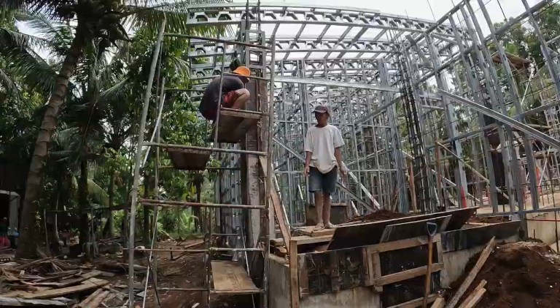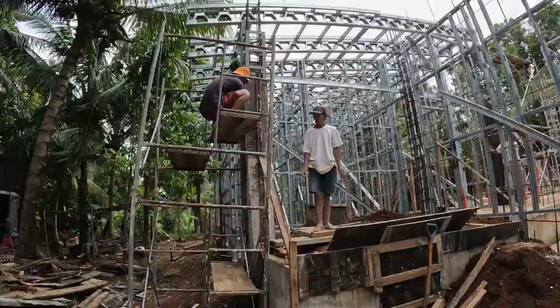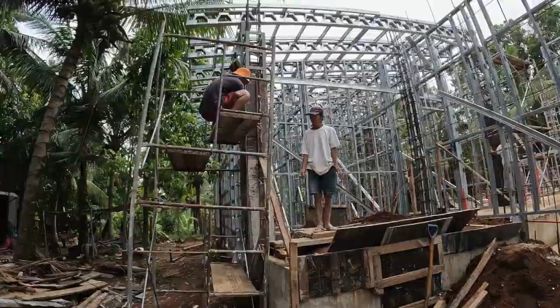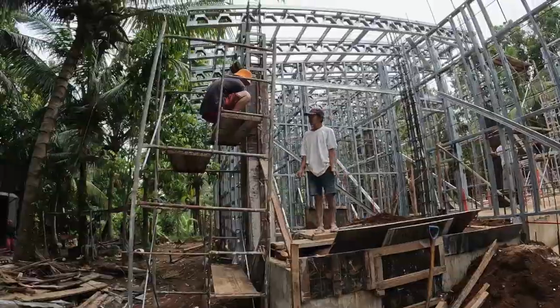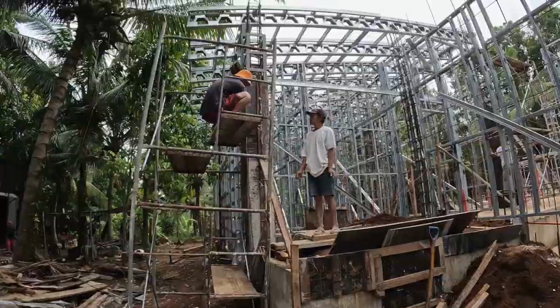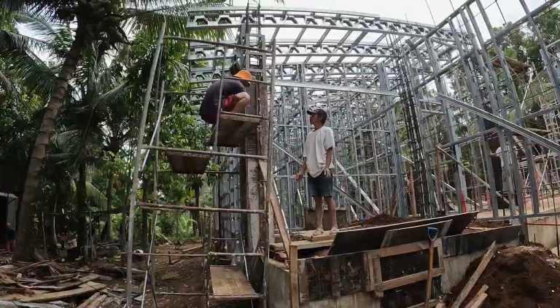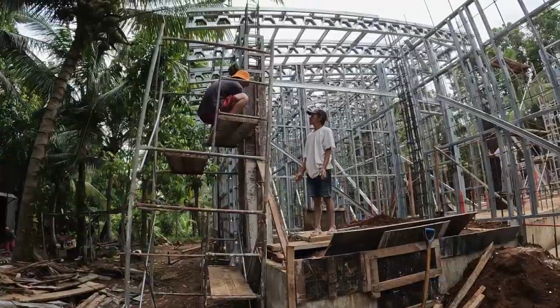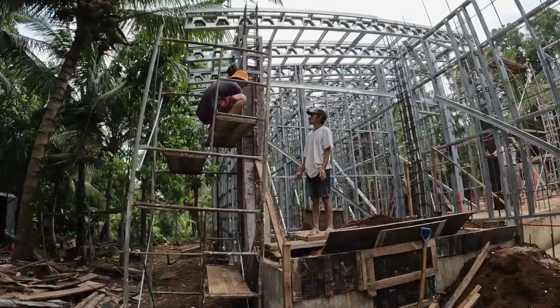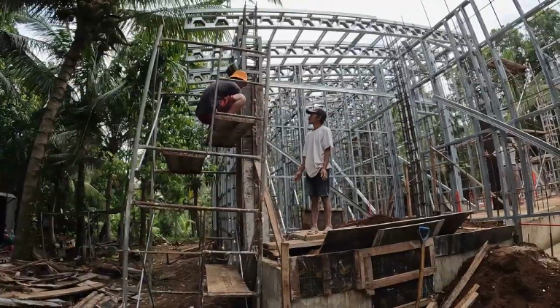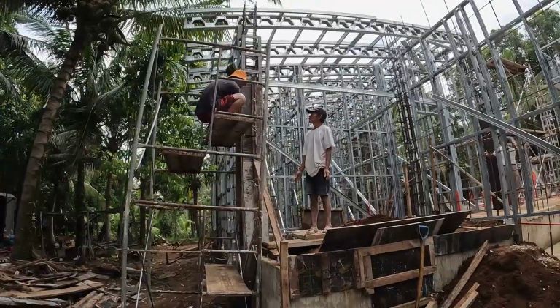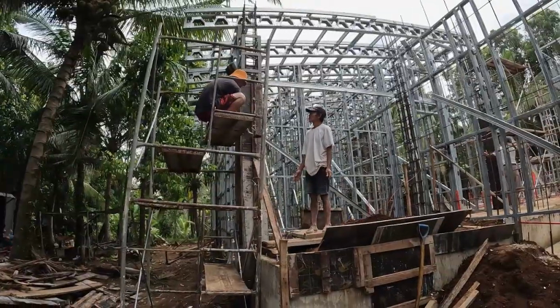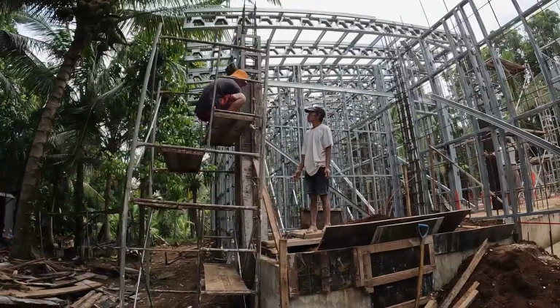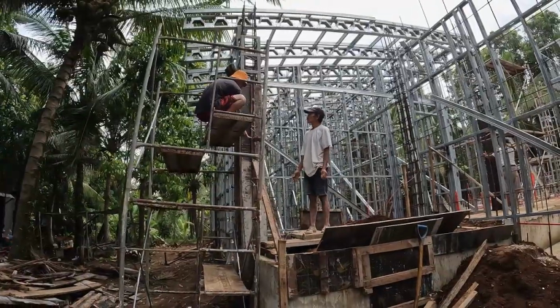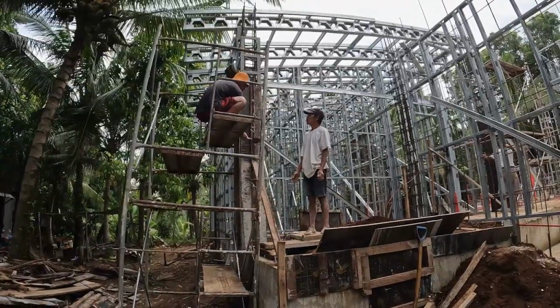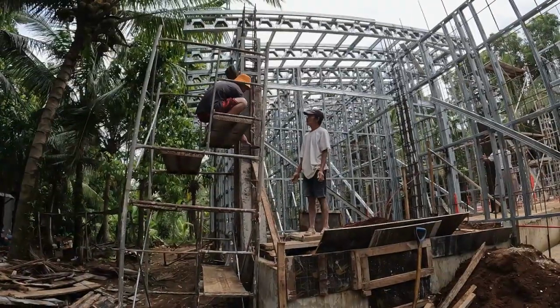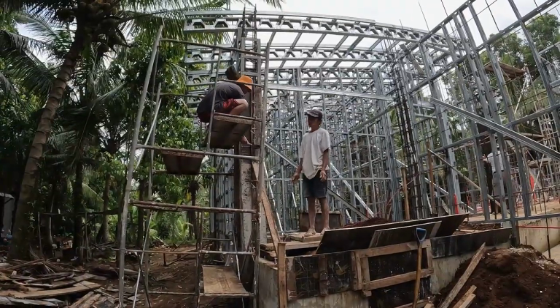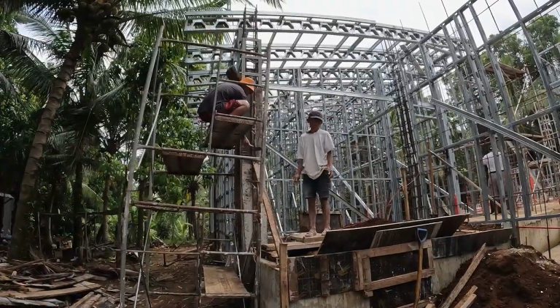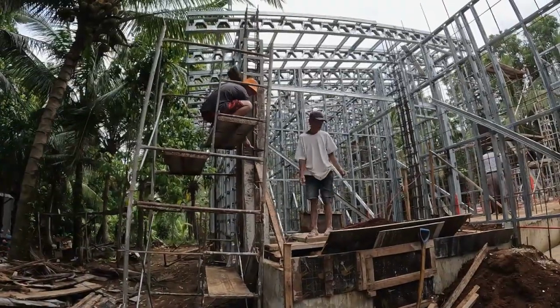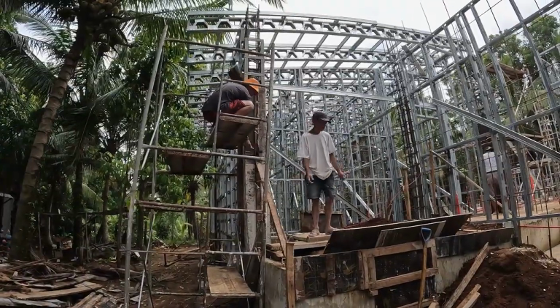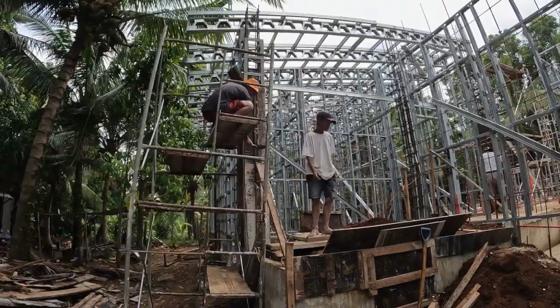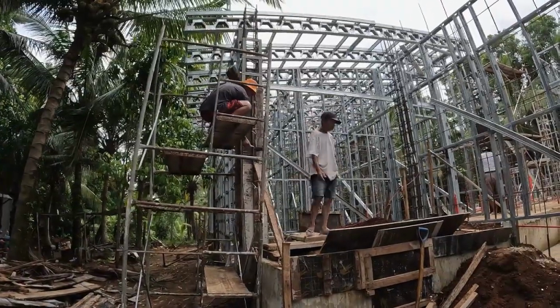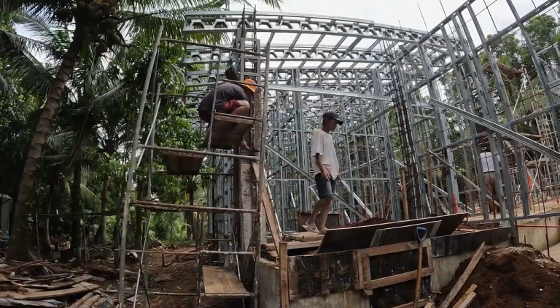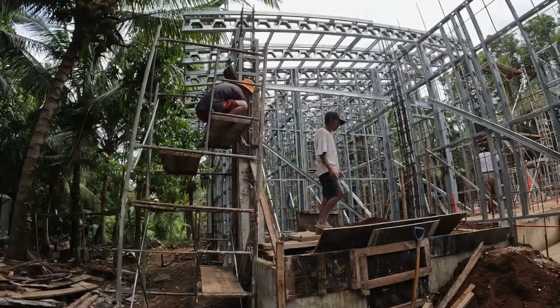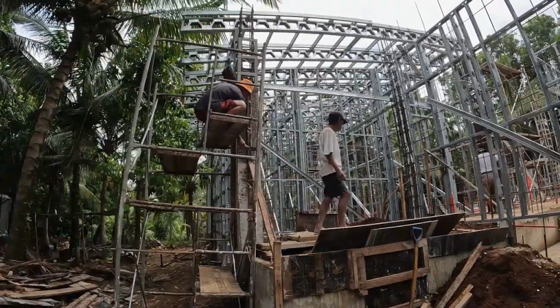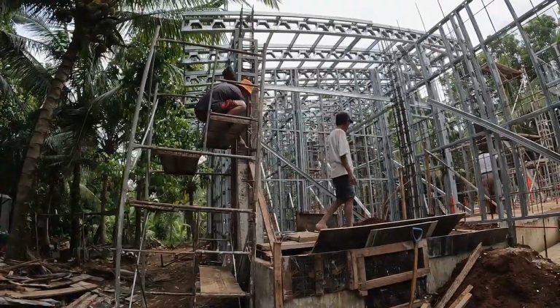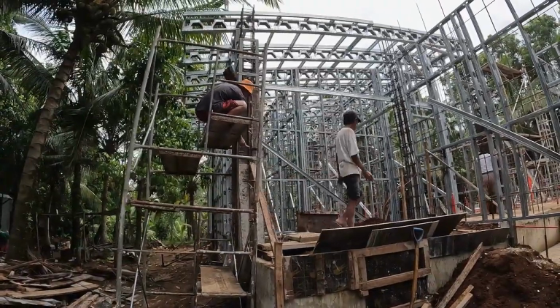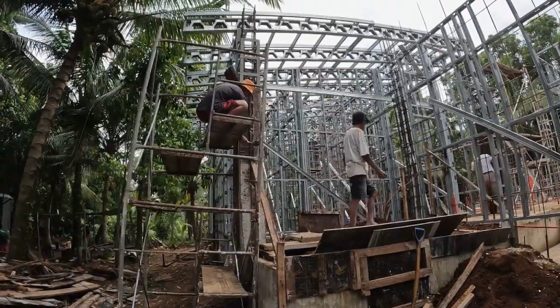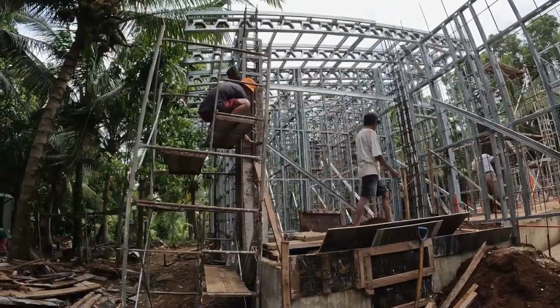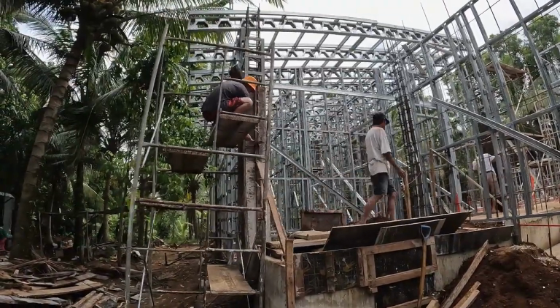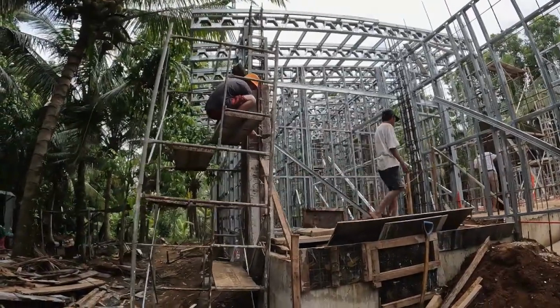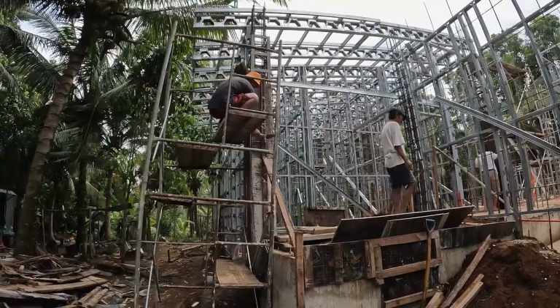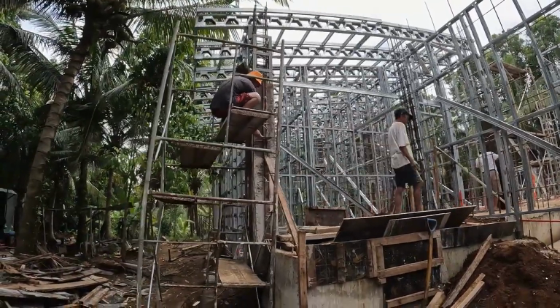We've started the pouring of the columns. I didn't think they were going to start today.